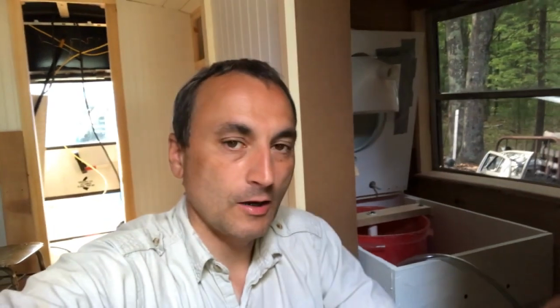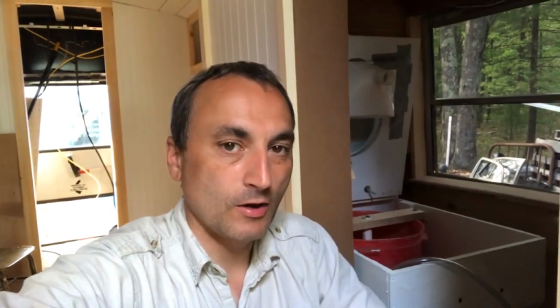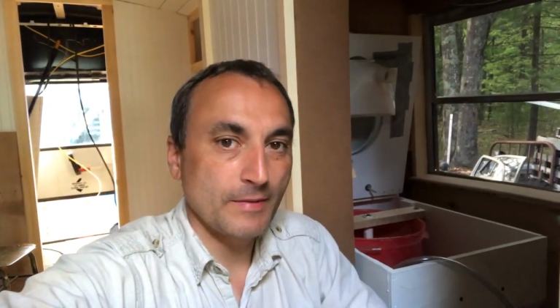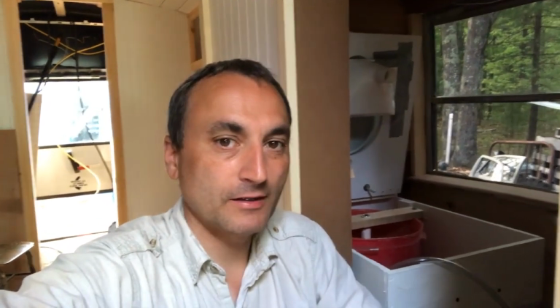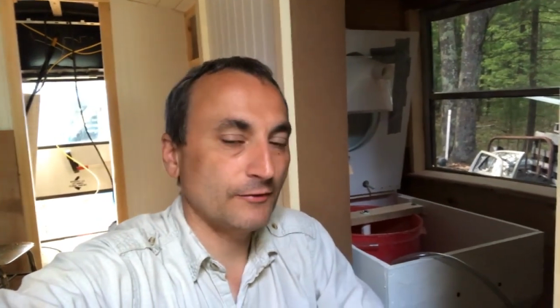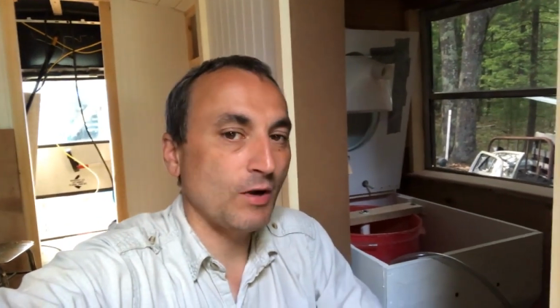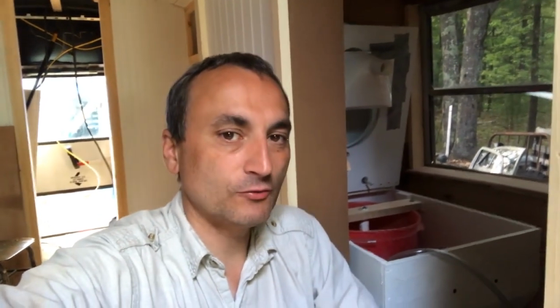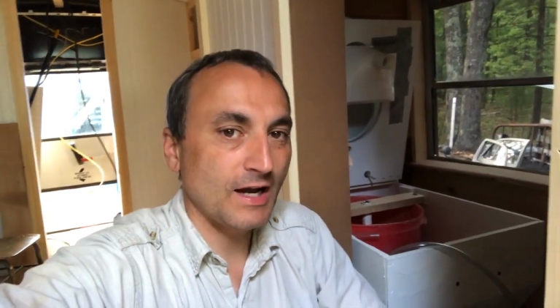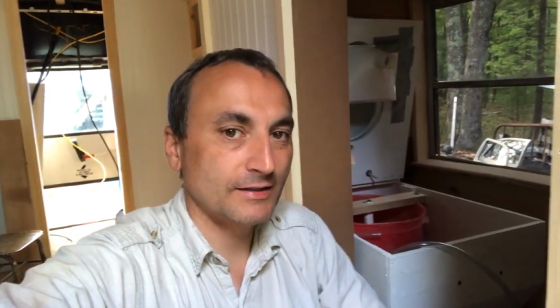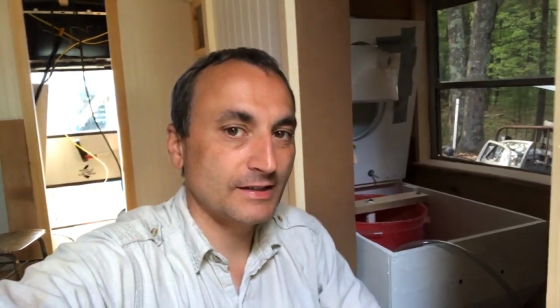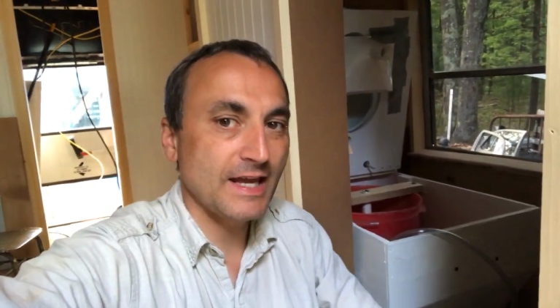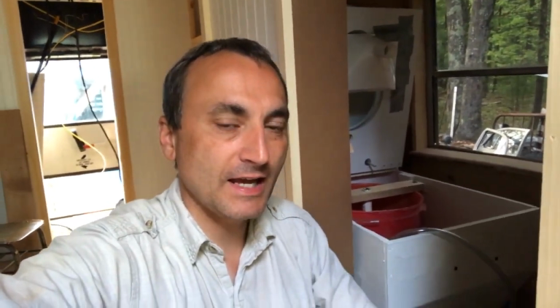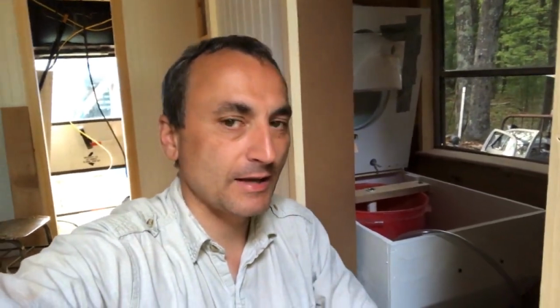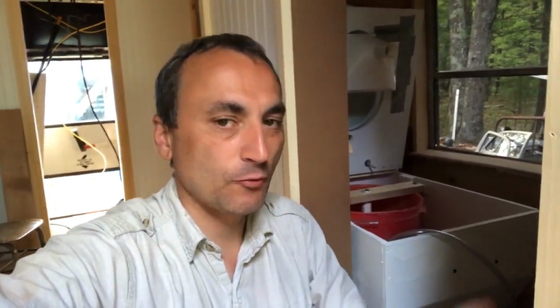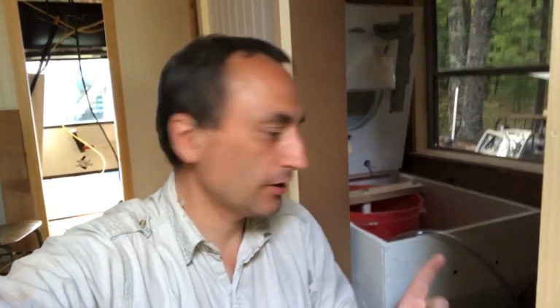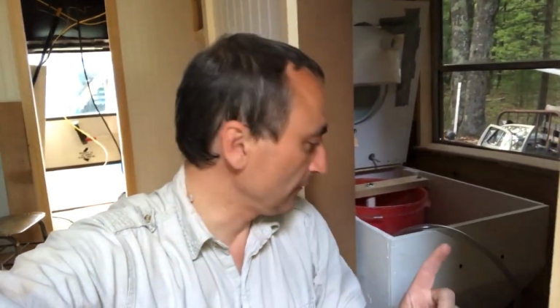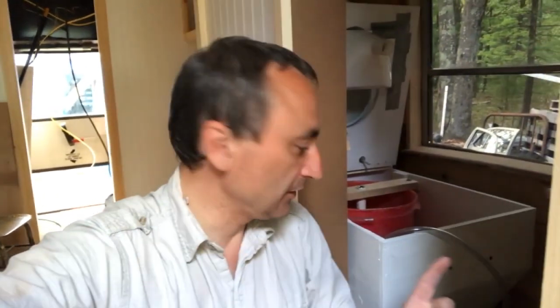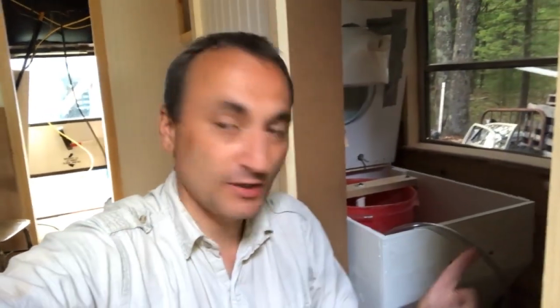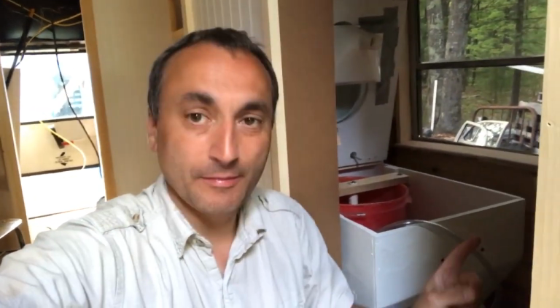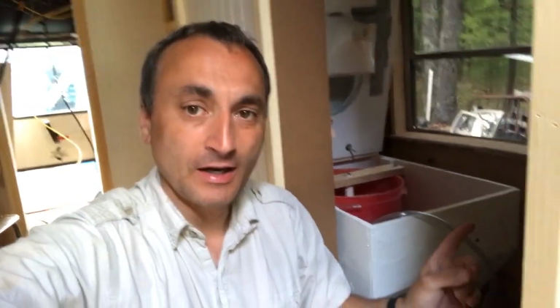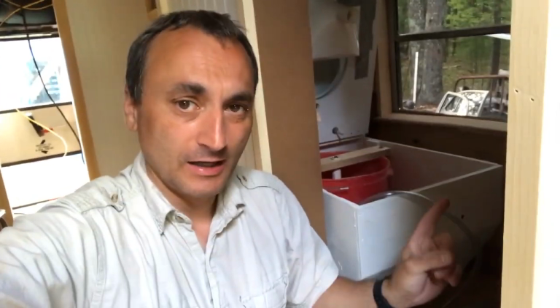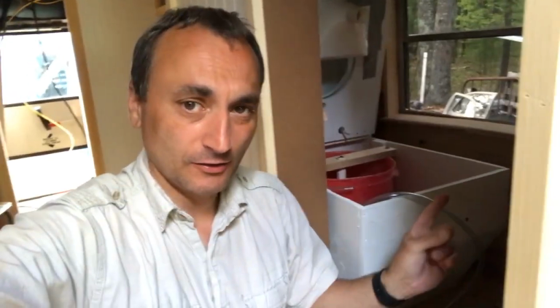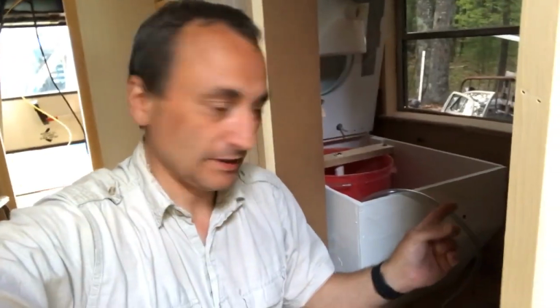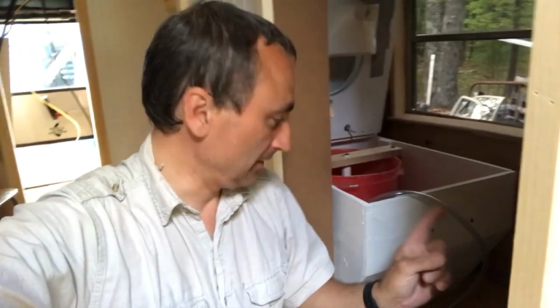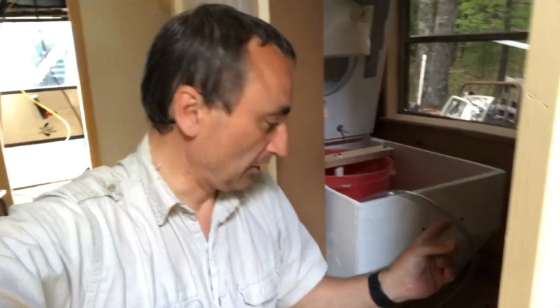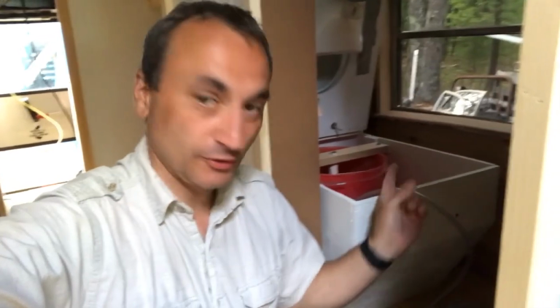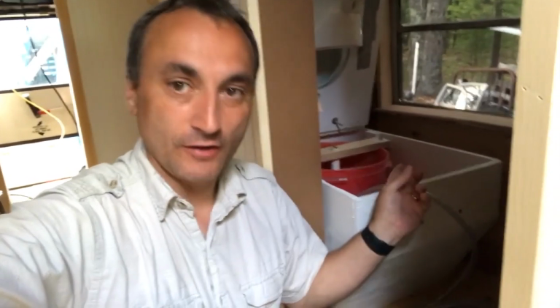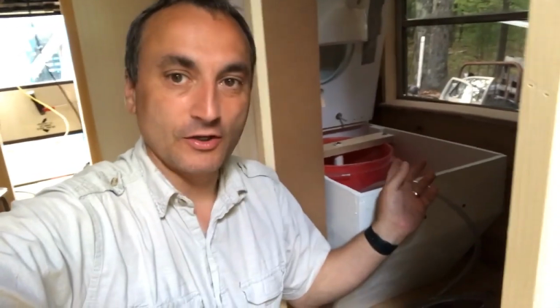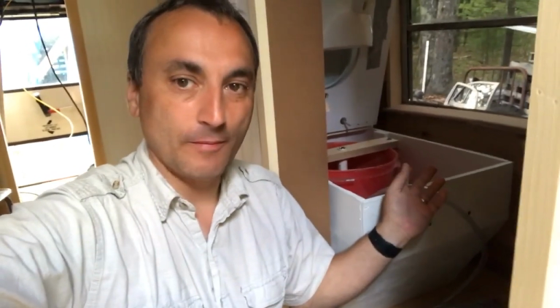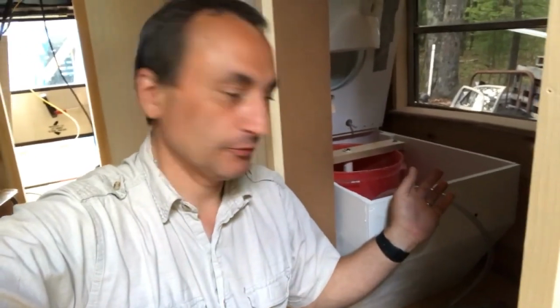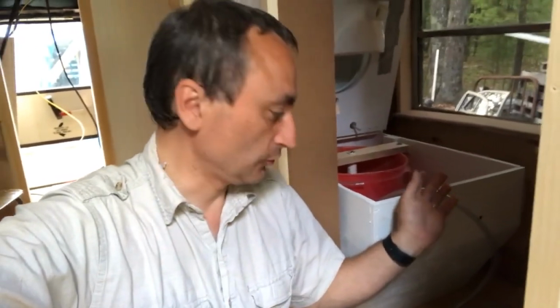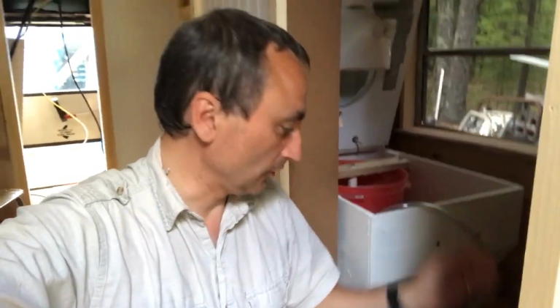Welcome back to Life the Wild Ride. Today I am working on finishing up a little tiny project on the composting toilet.